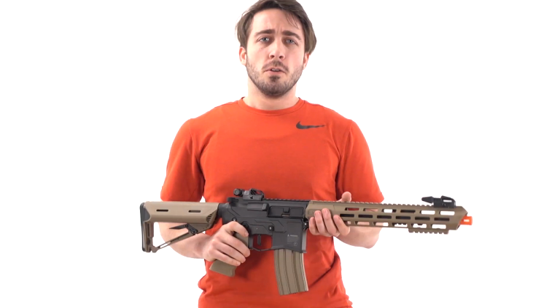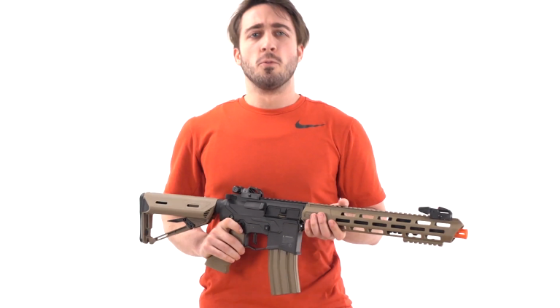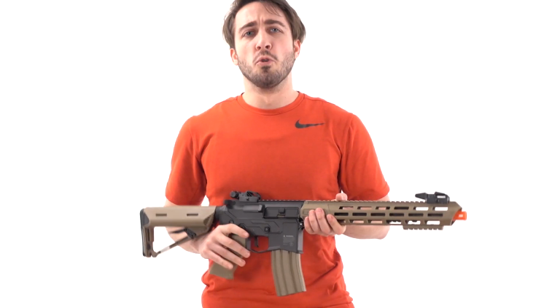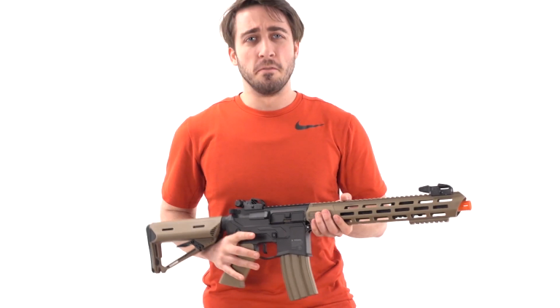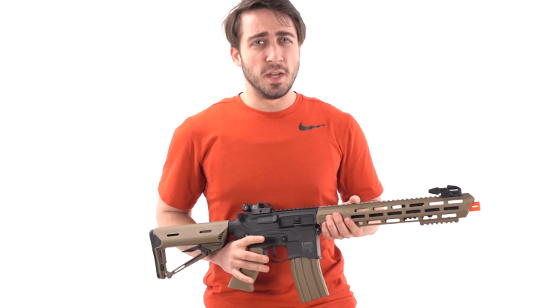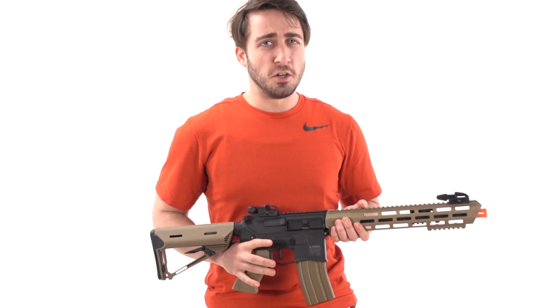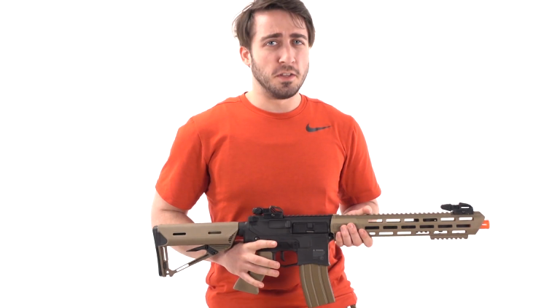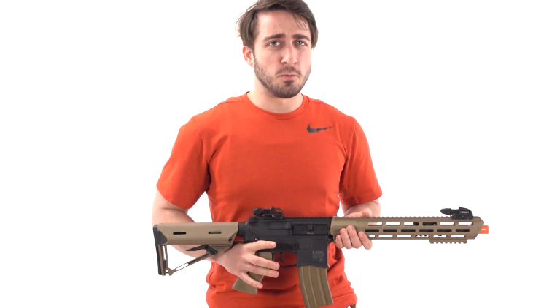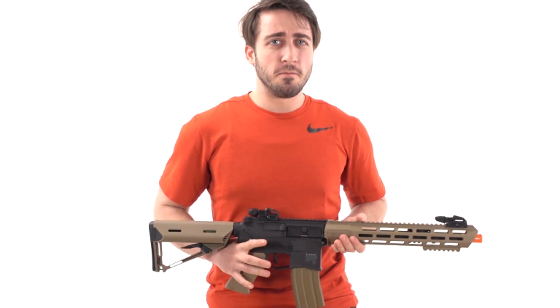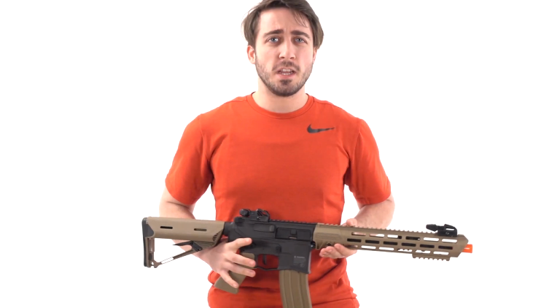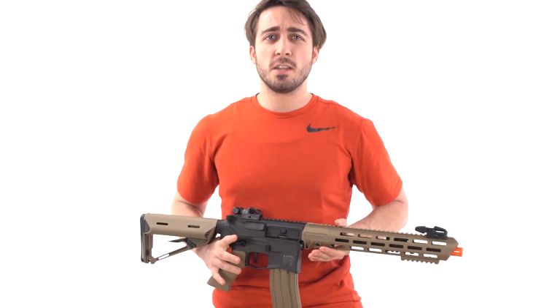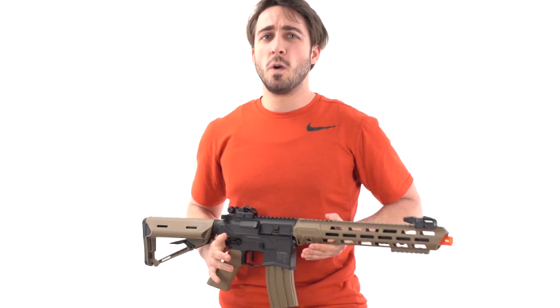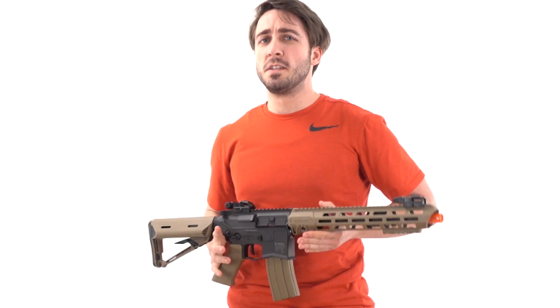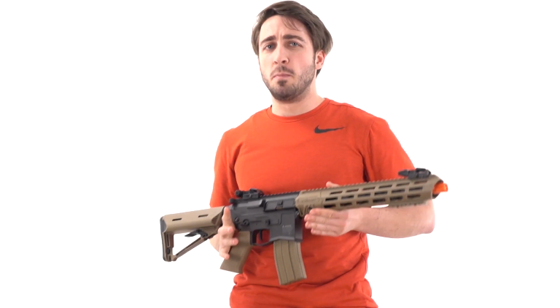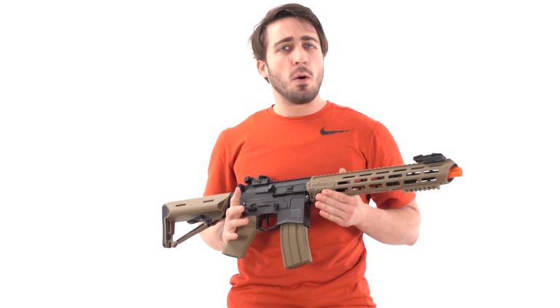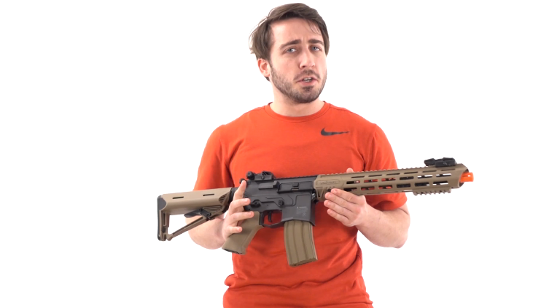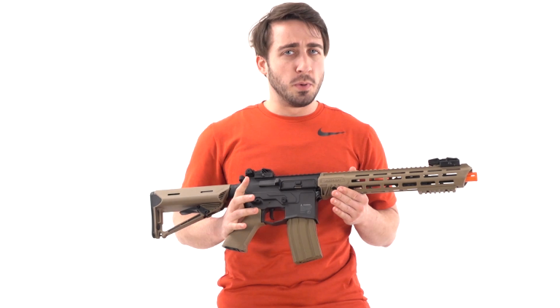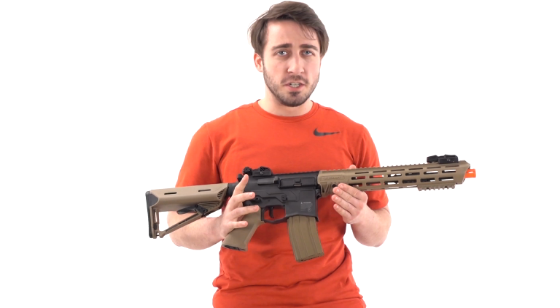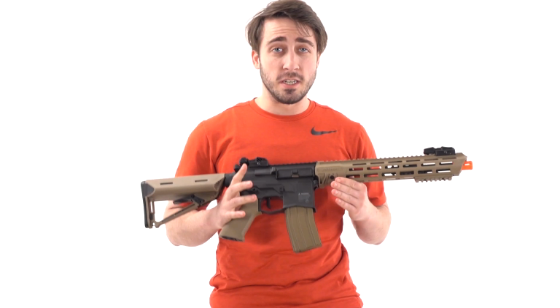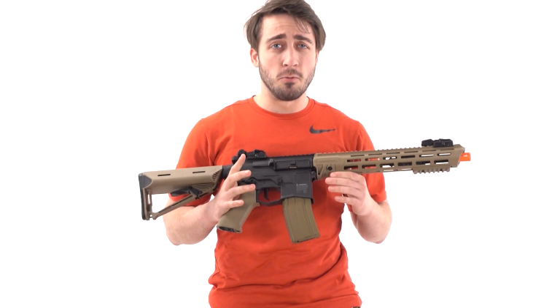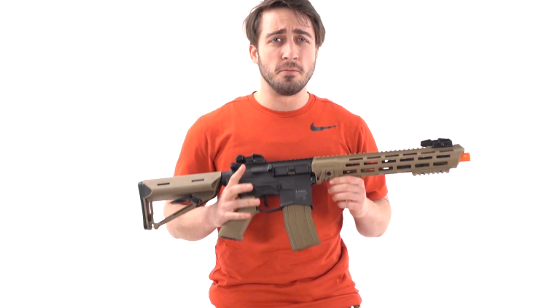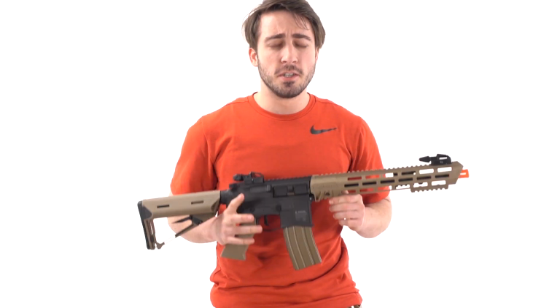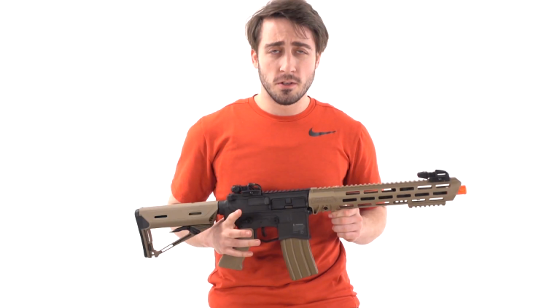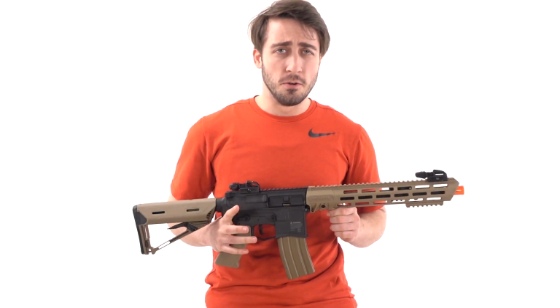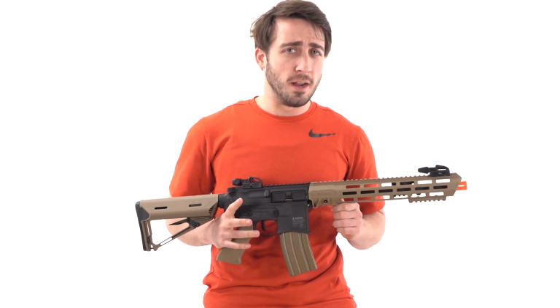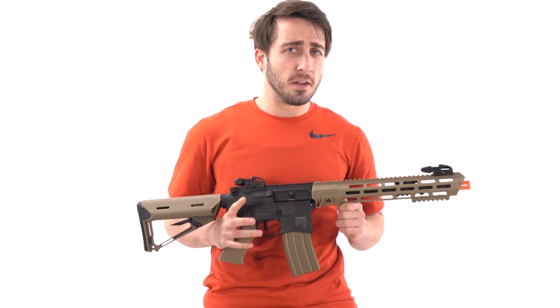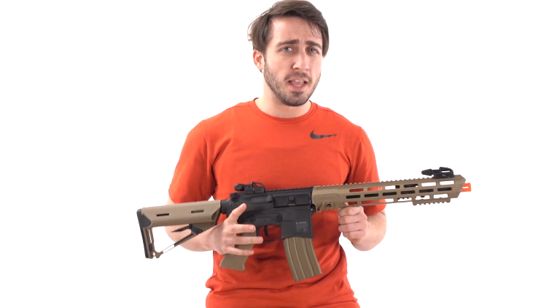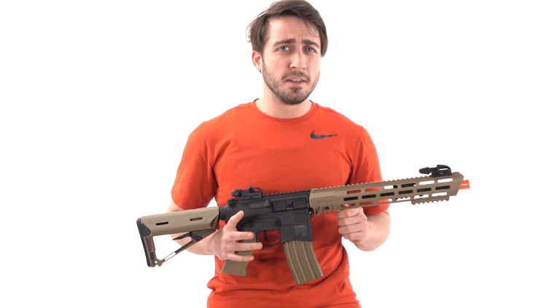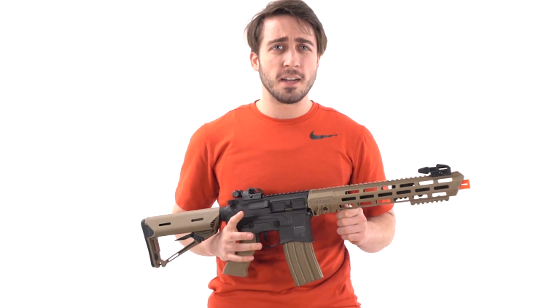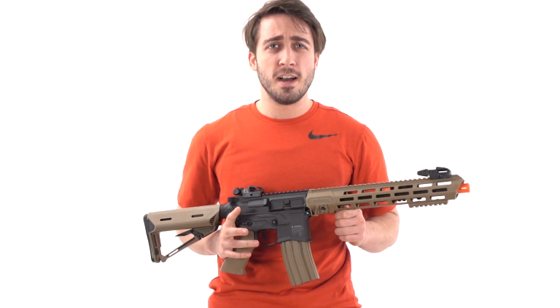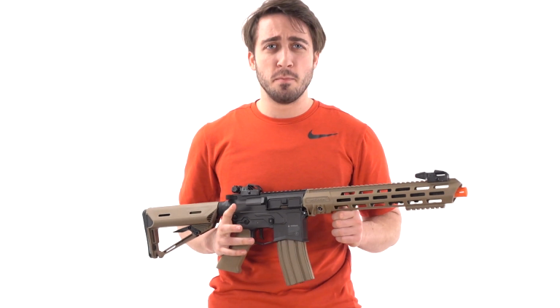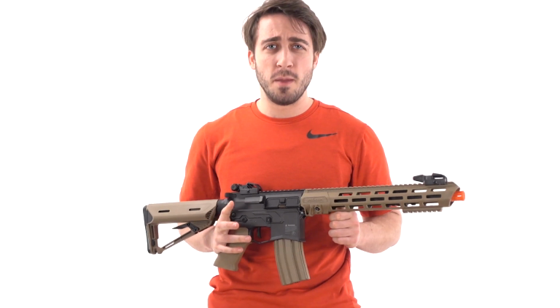For more information on these rifles, as well as the ability to purchase them, go to AirsoftAtlanta.com, baby.